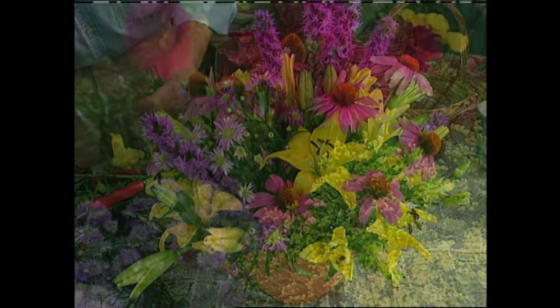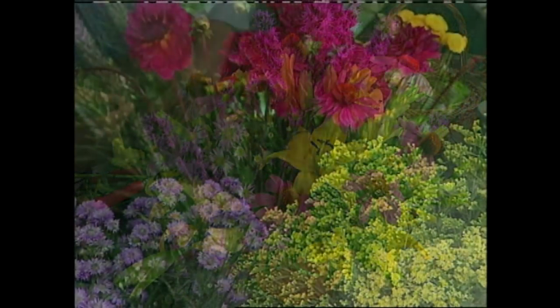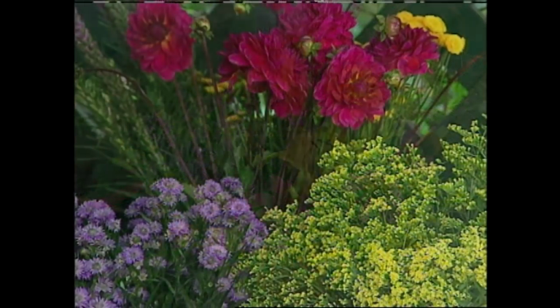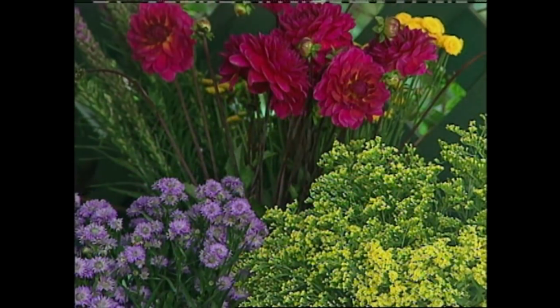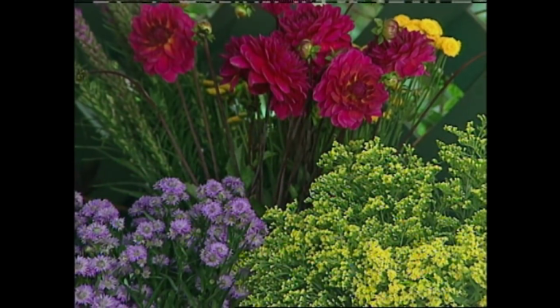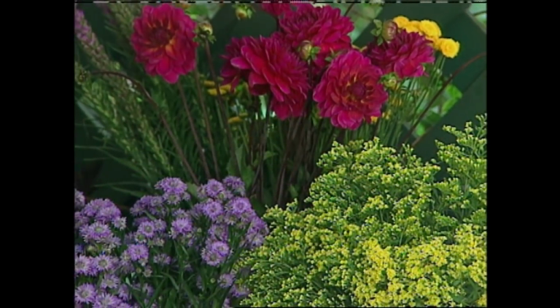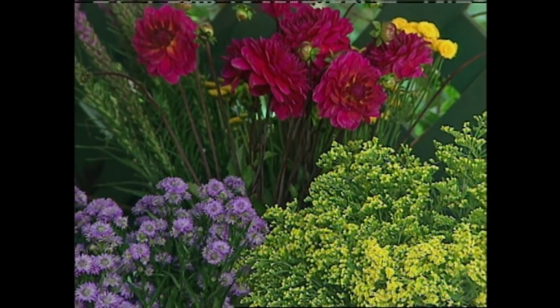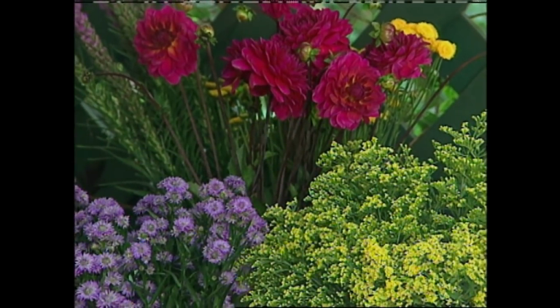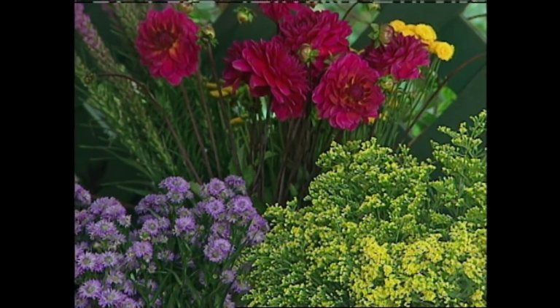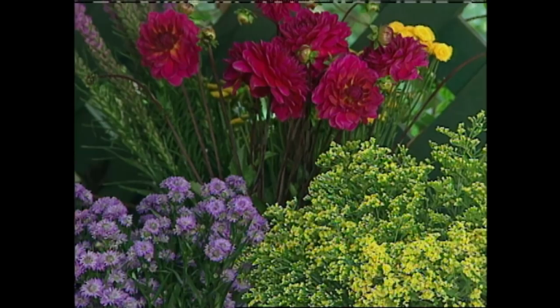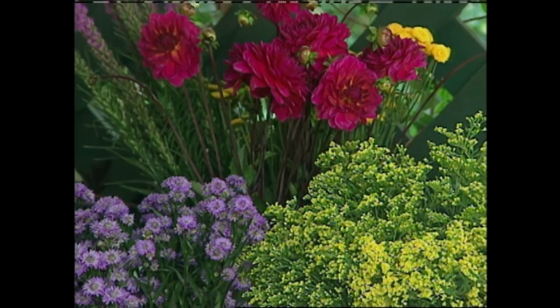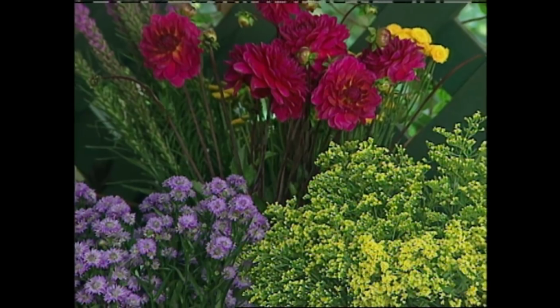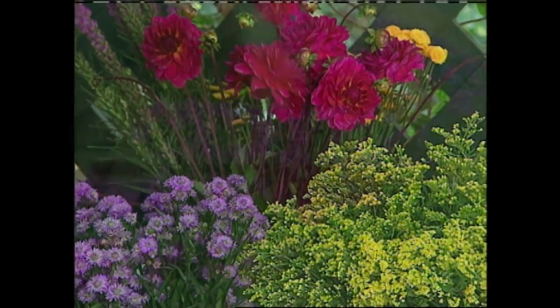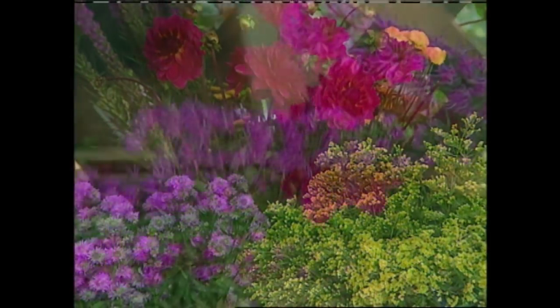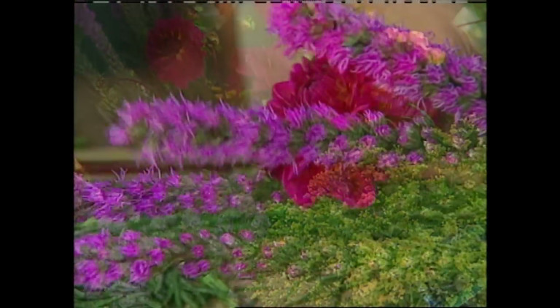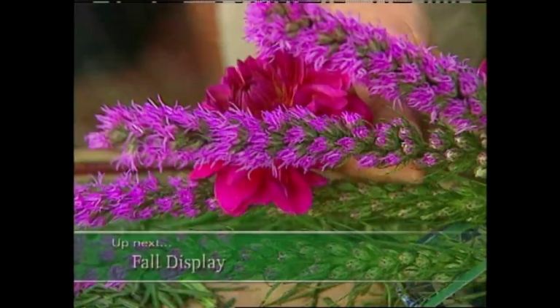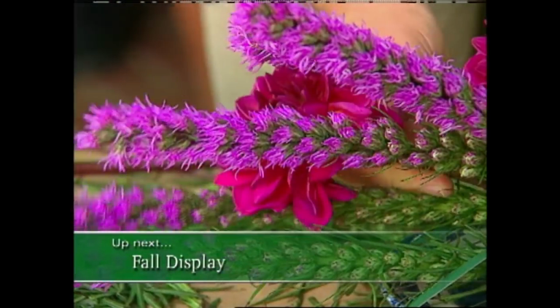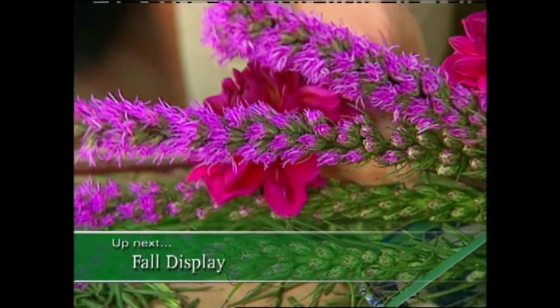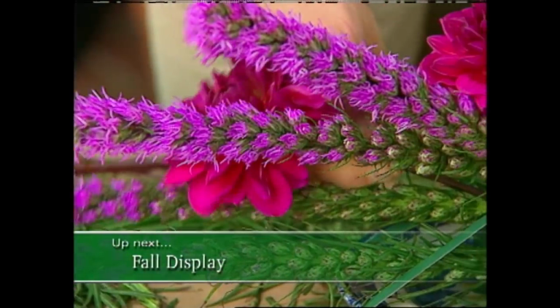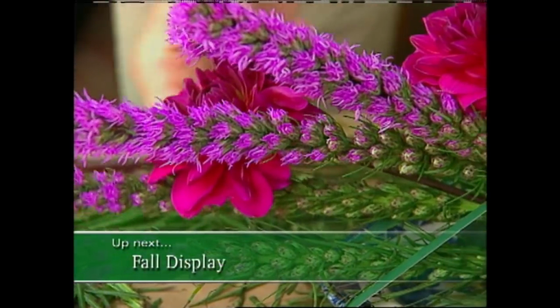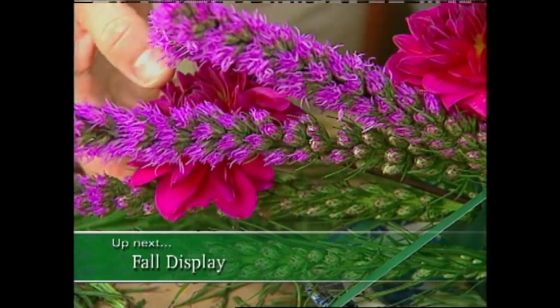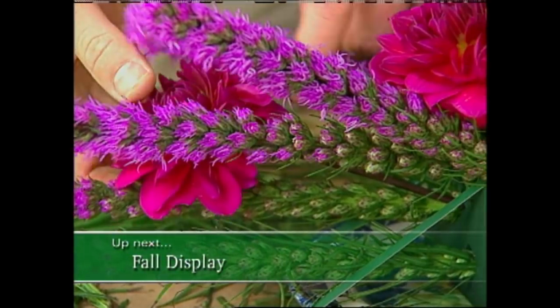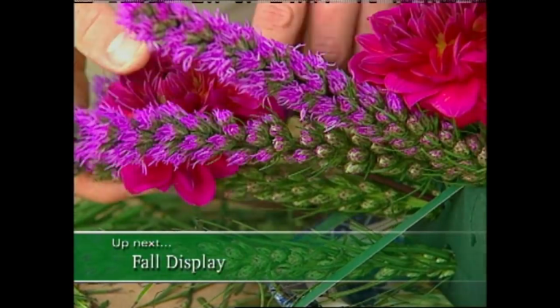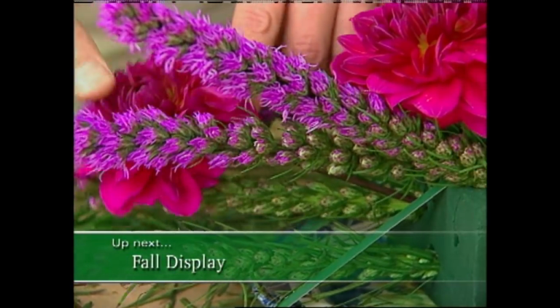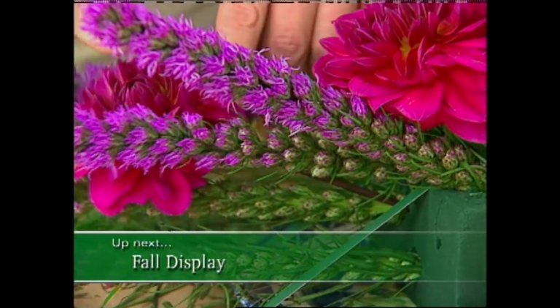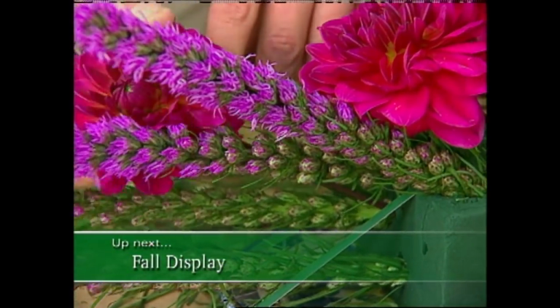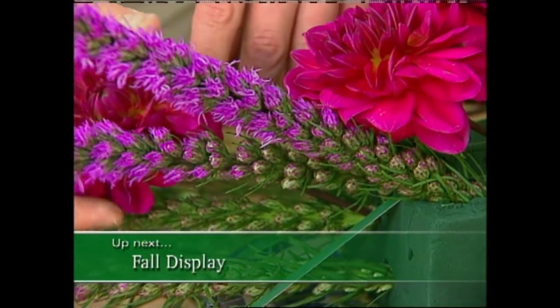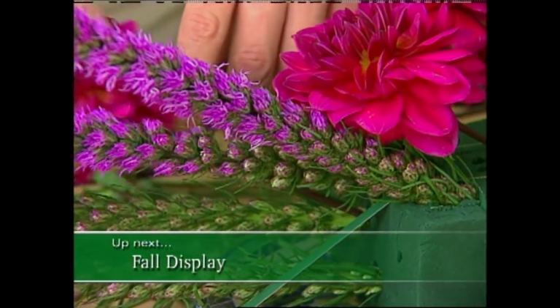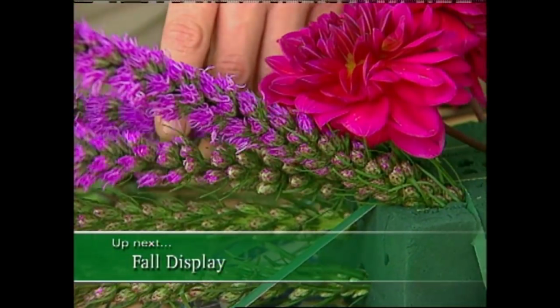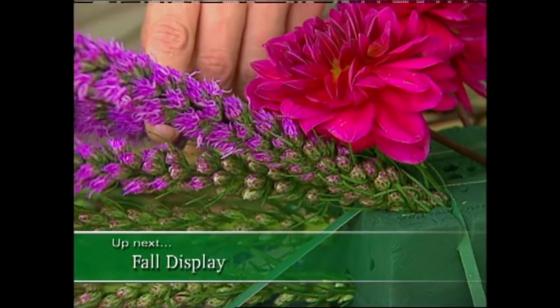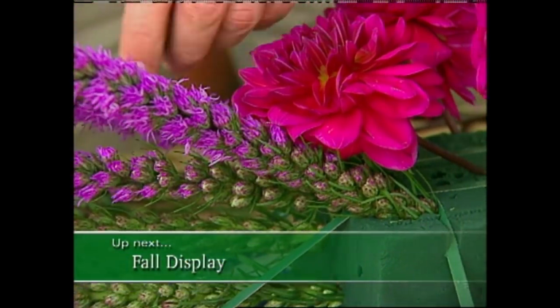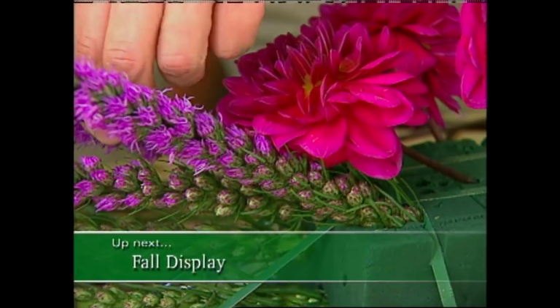When we come back, I have some flower arranging ideas that will help you create a fantastic fall display. That's all next, so stay with us.